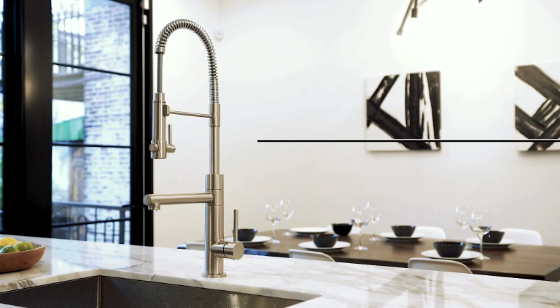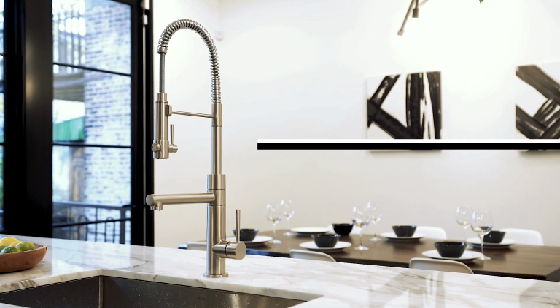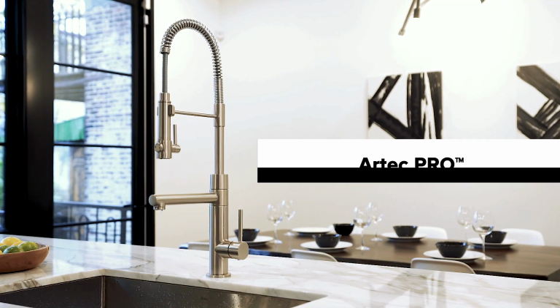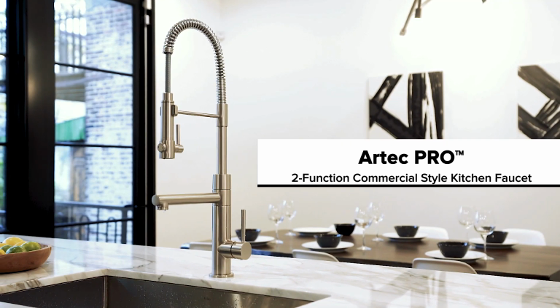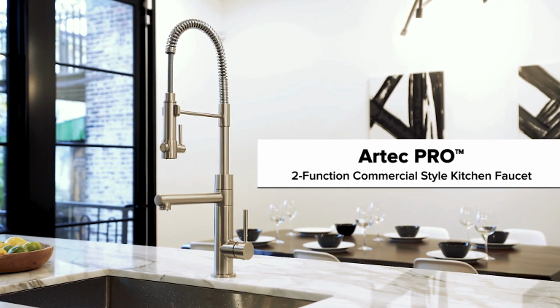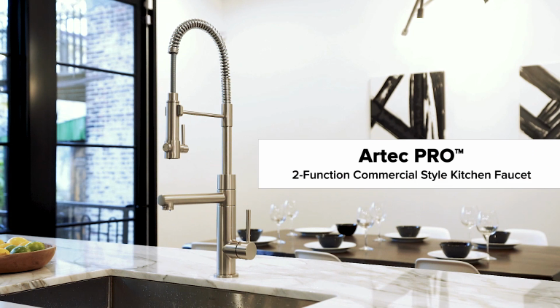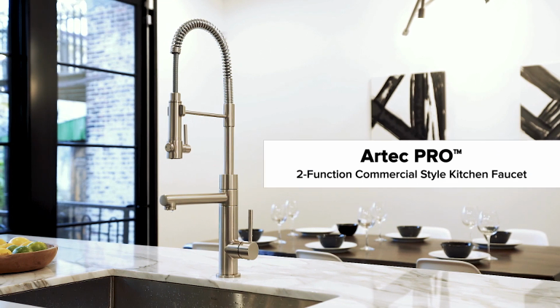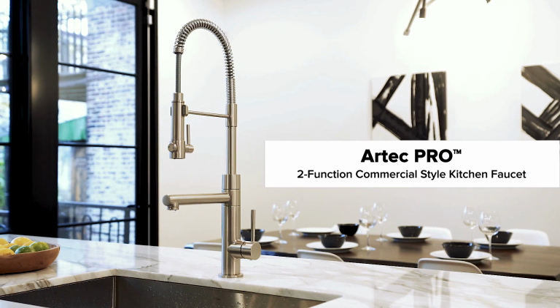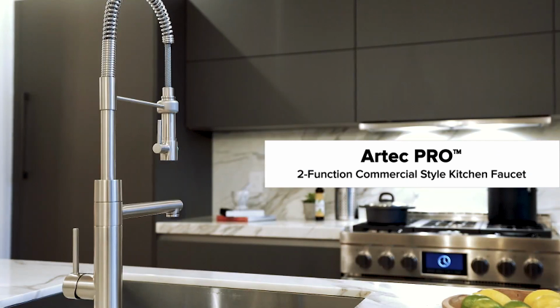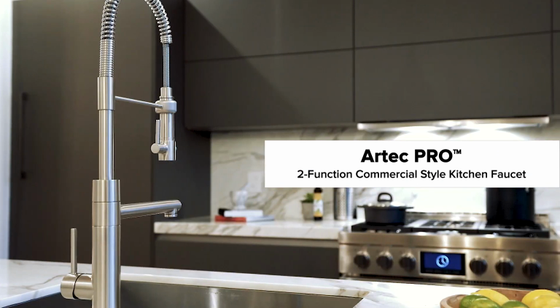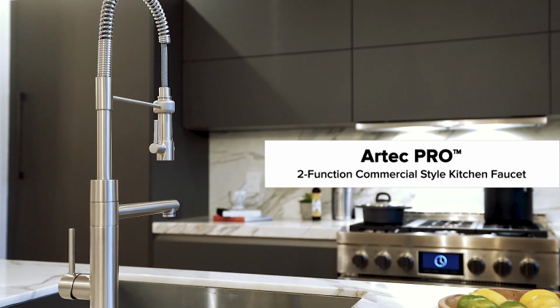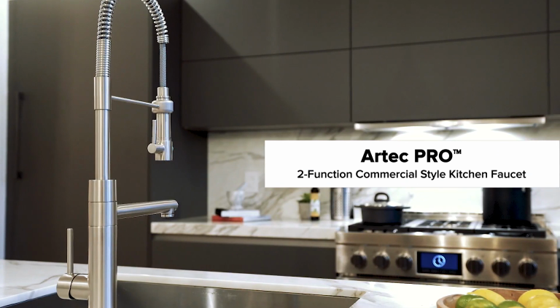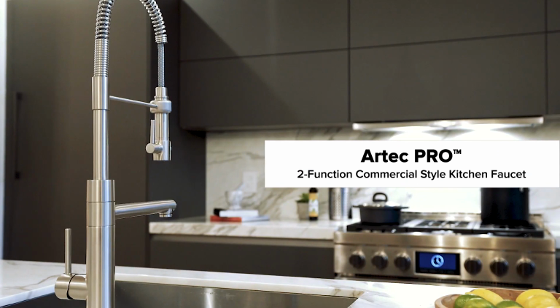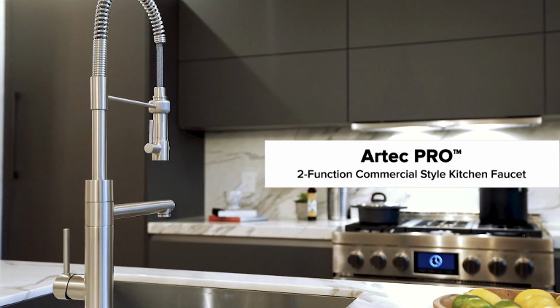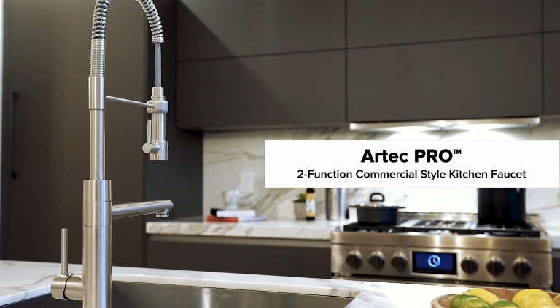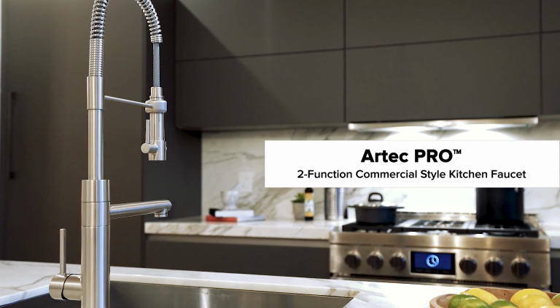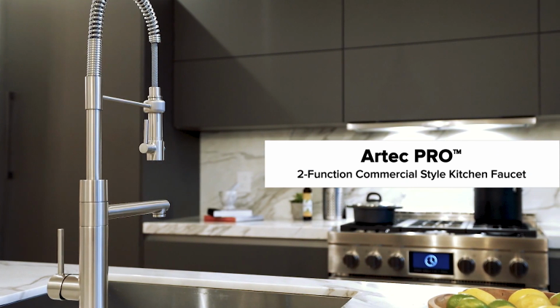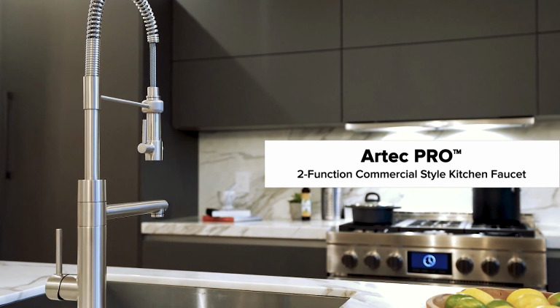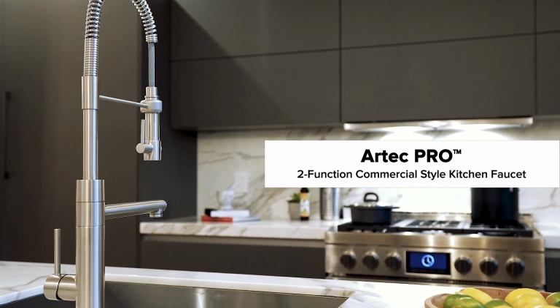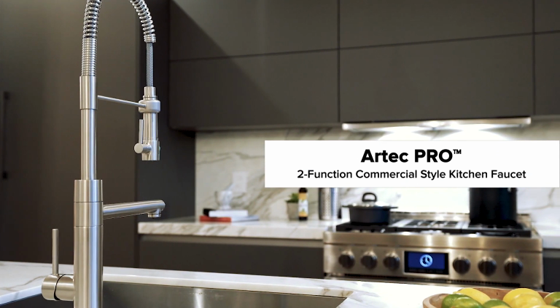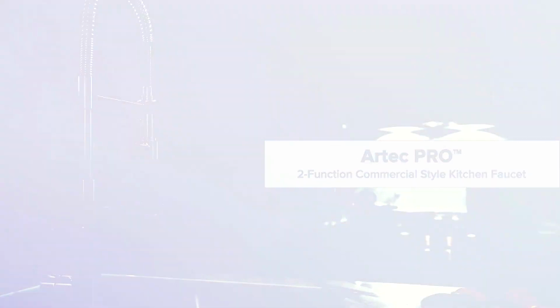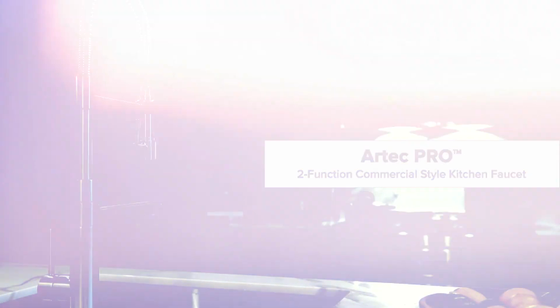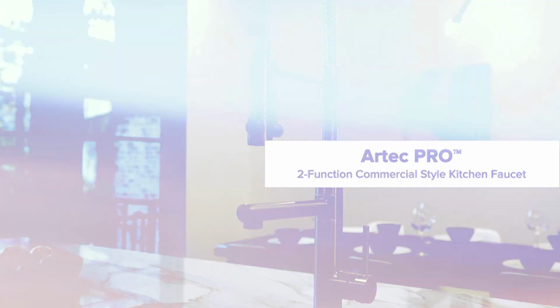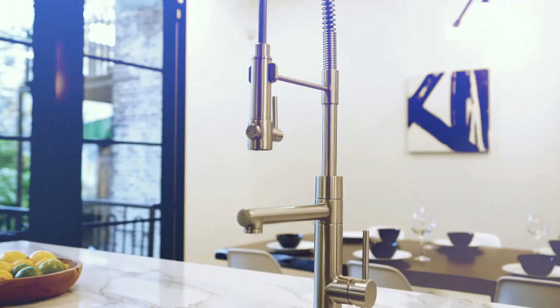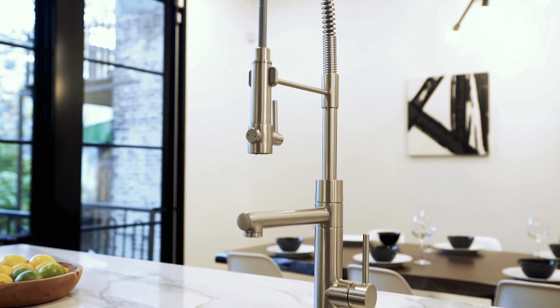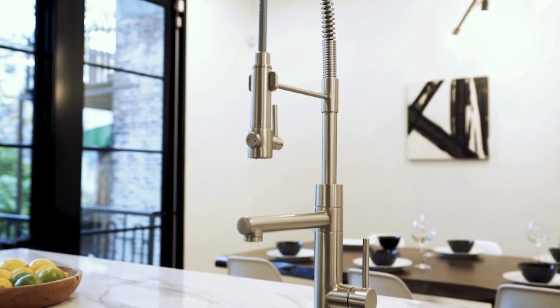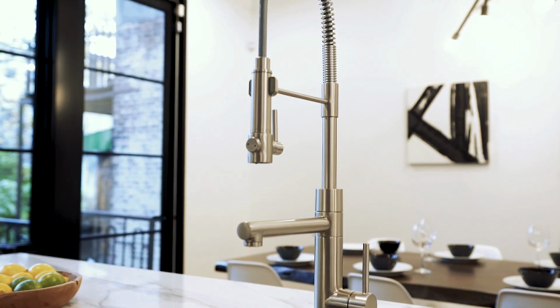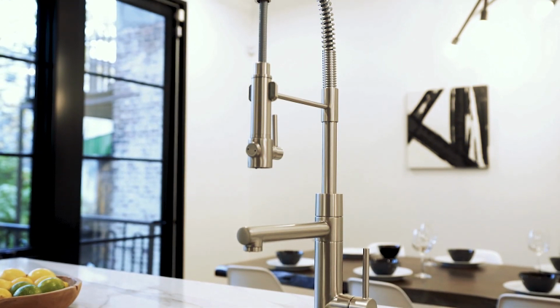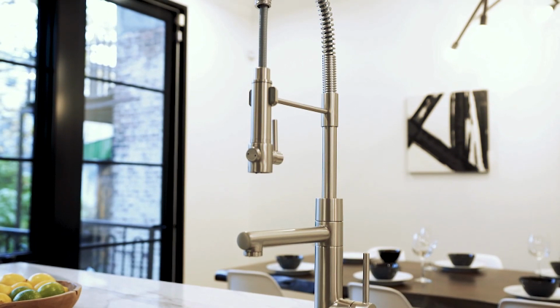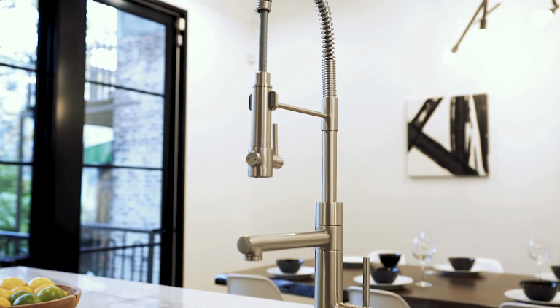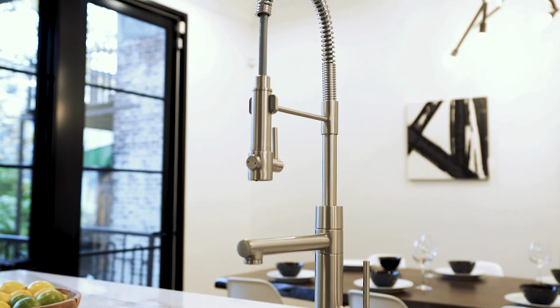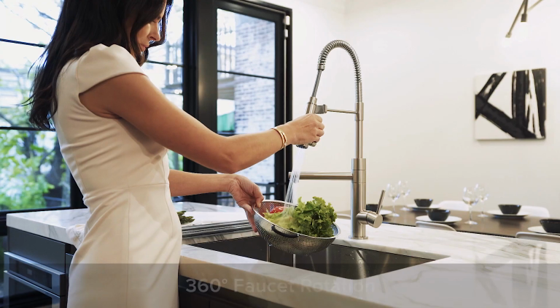Introducing Artec Pro from Kraus, delivering the versatility of an industrial kitchen with uncompromising style.